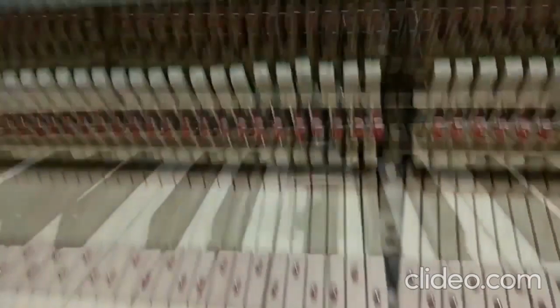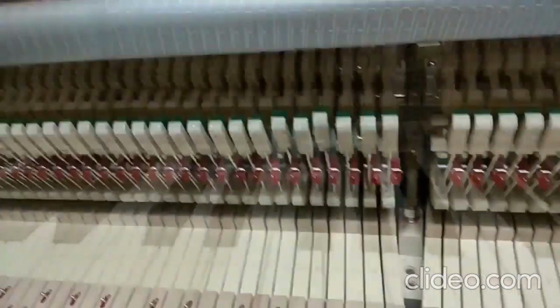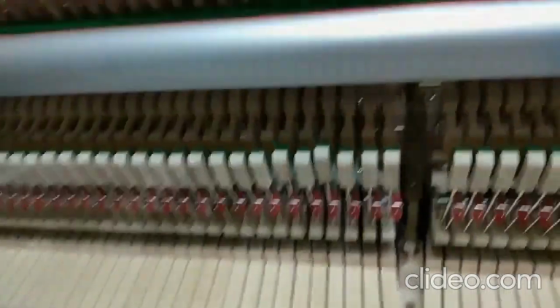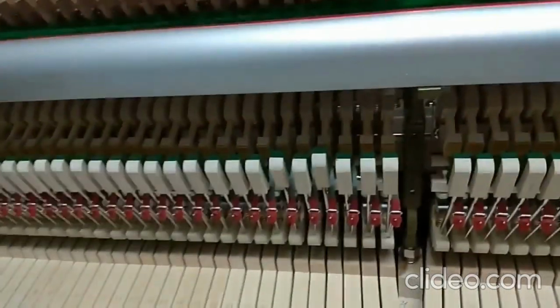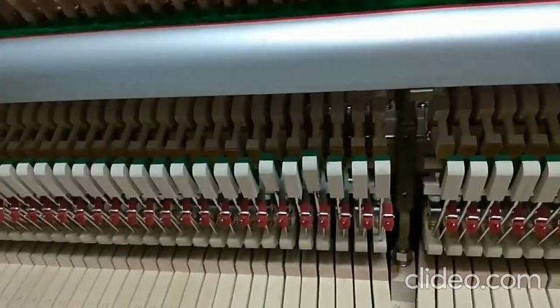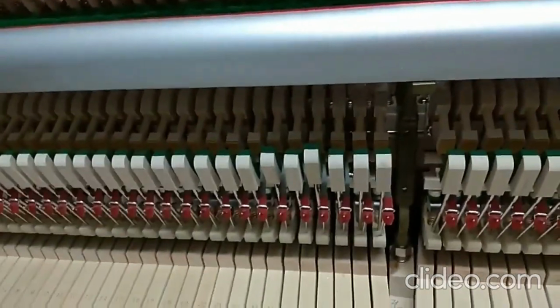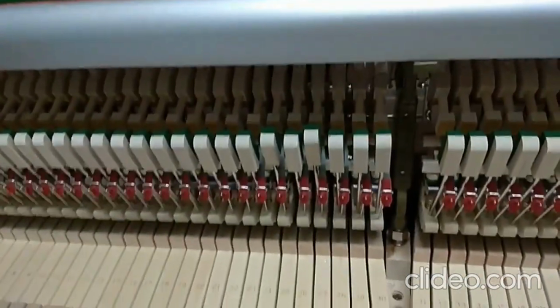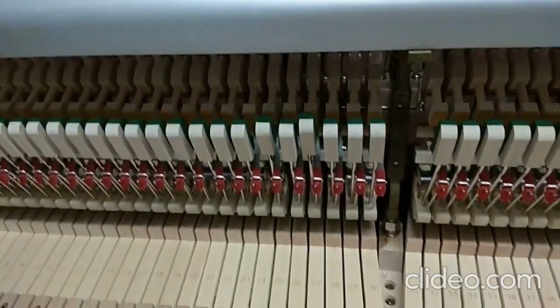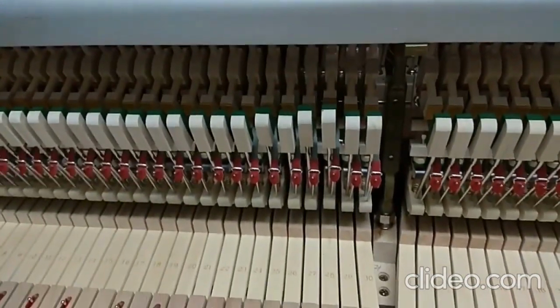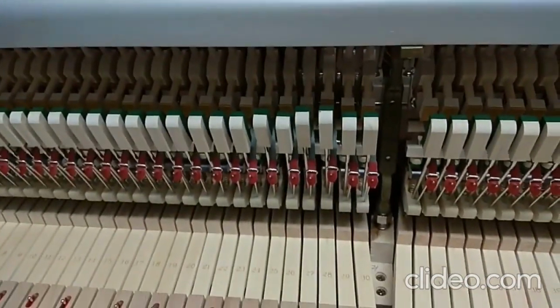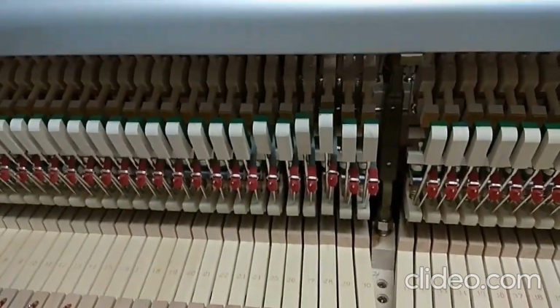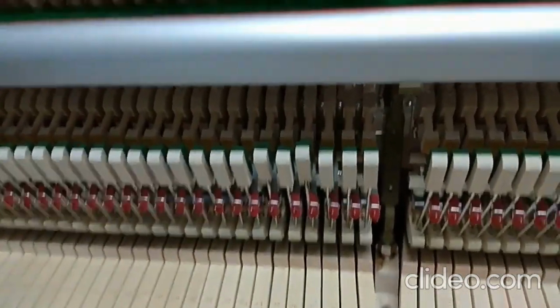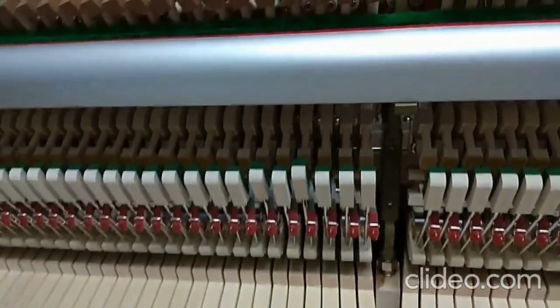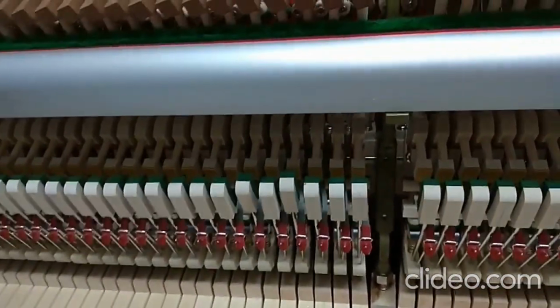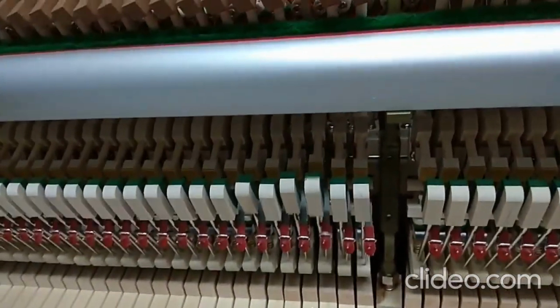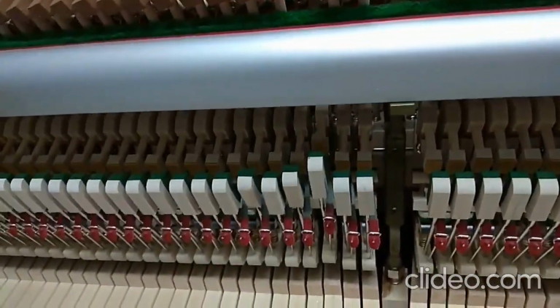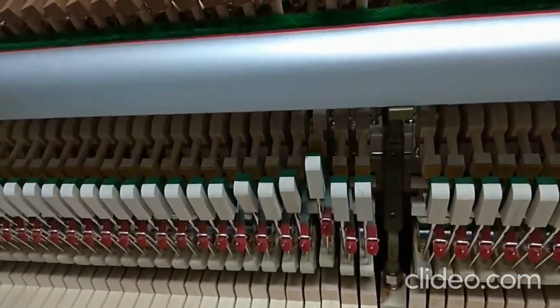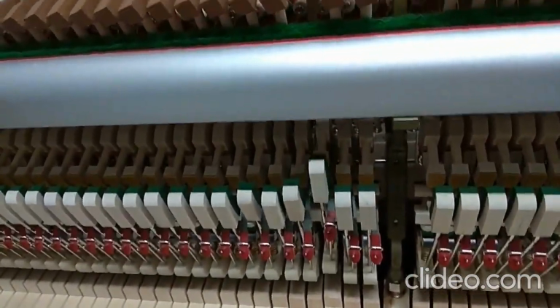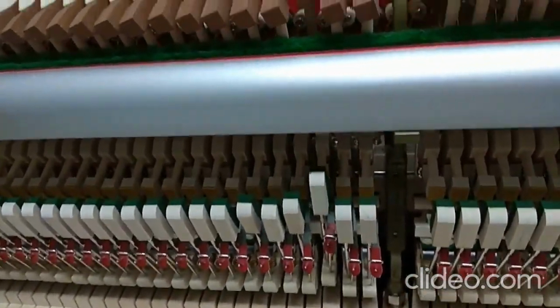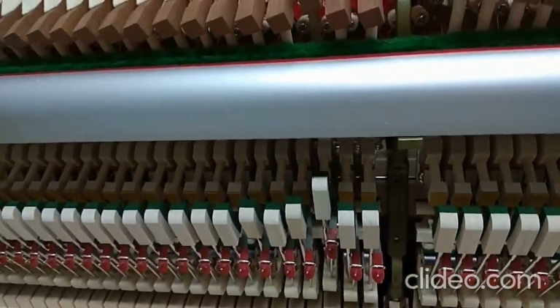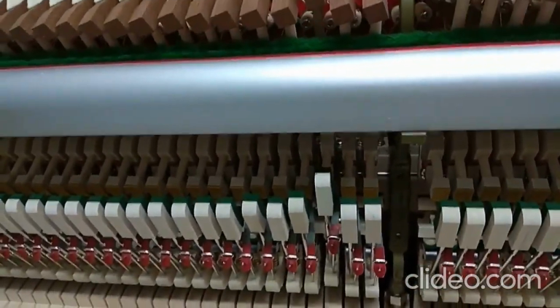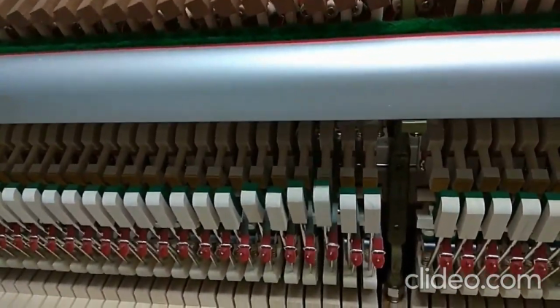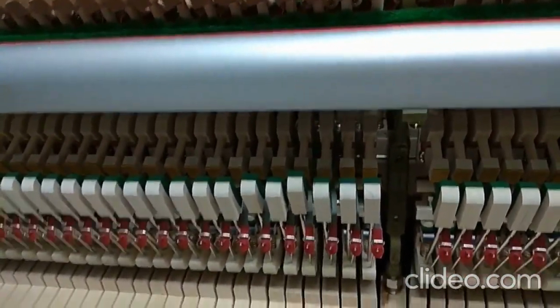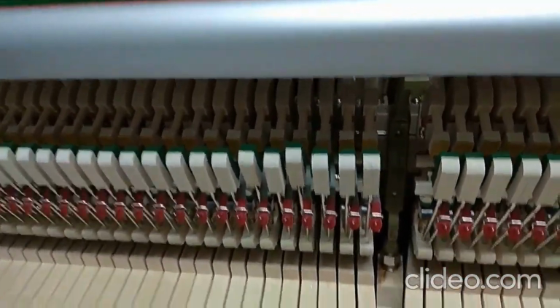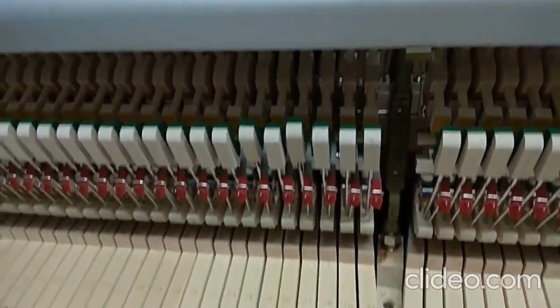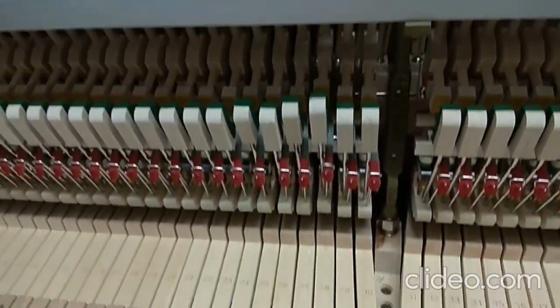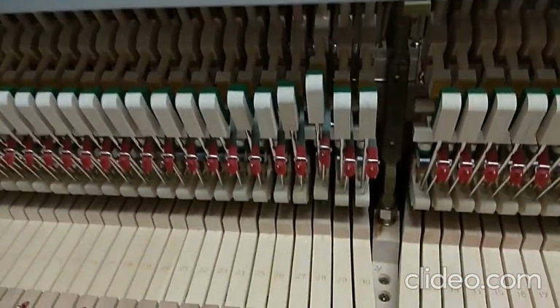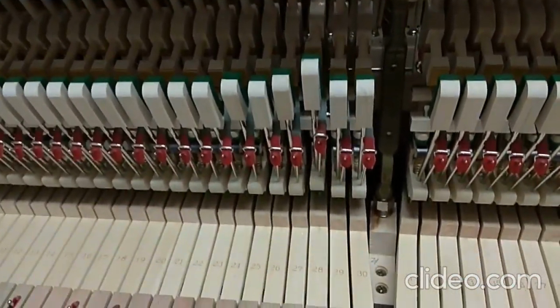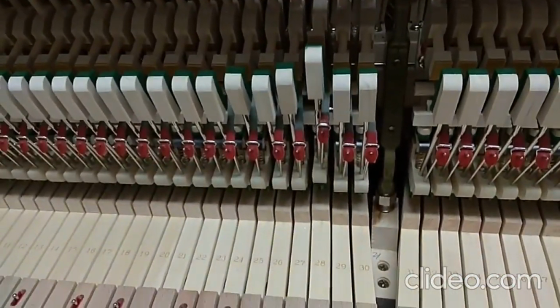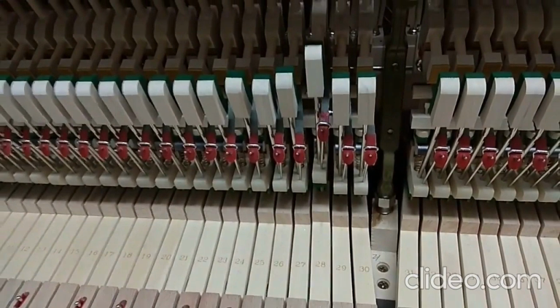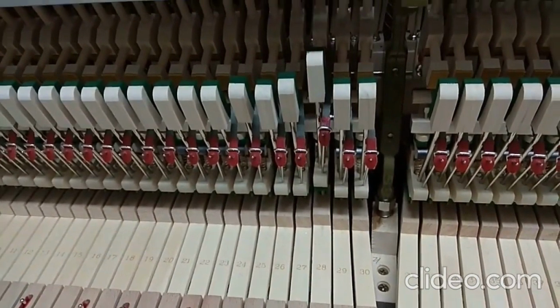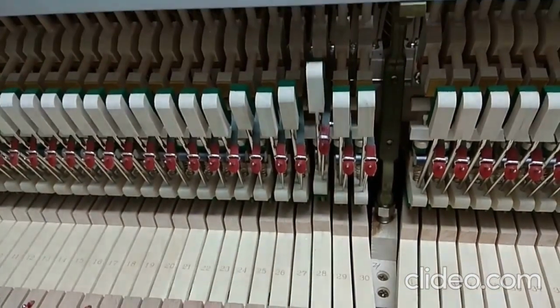Regulation of back-check wire of upright piano for quality double repetition.